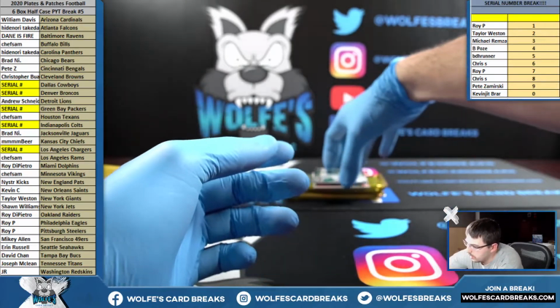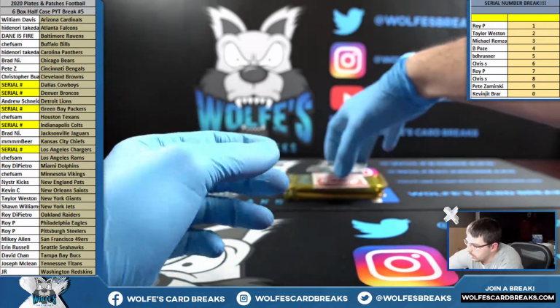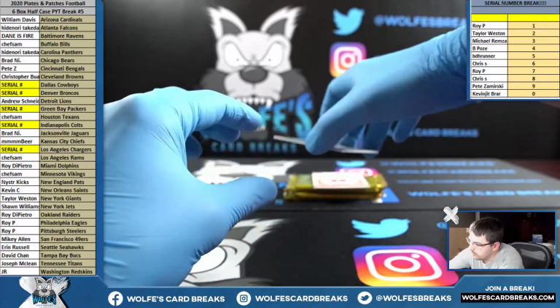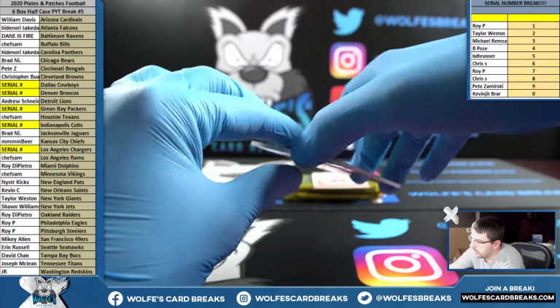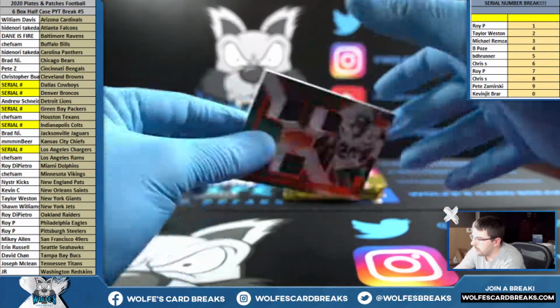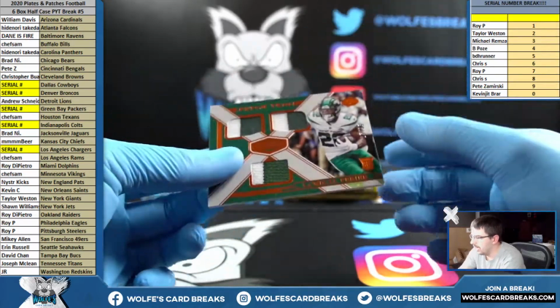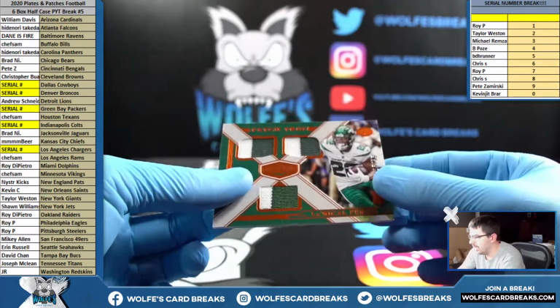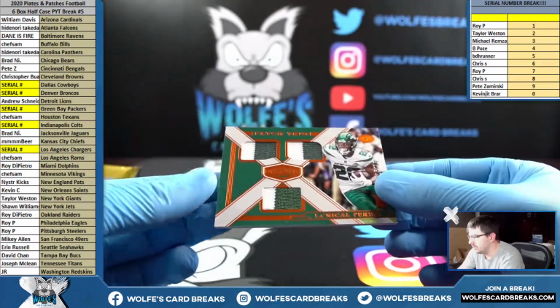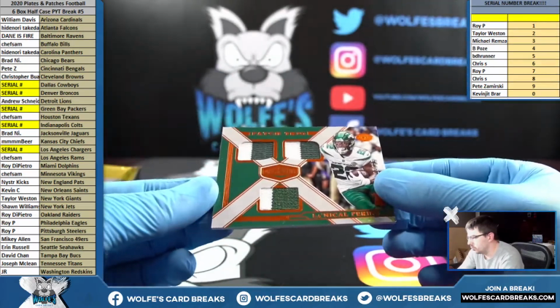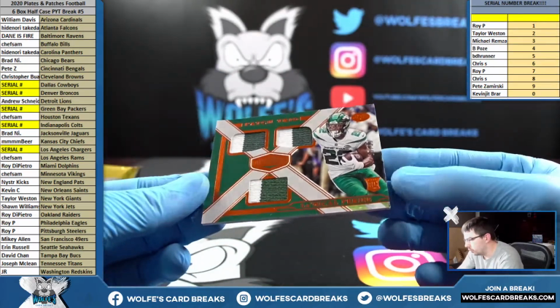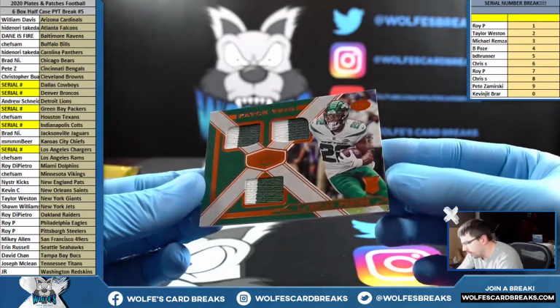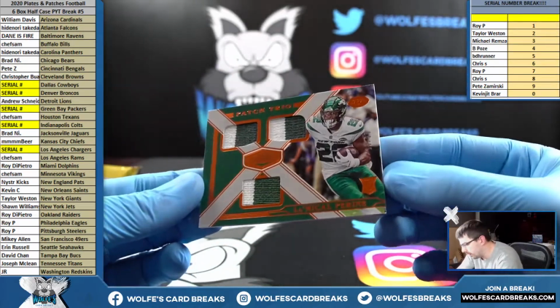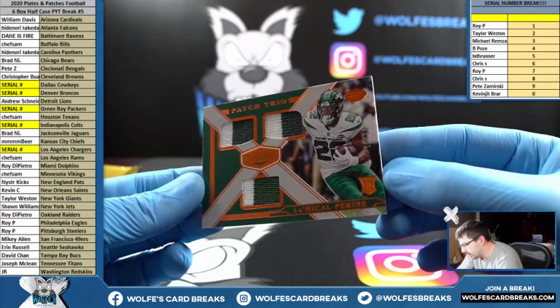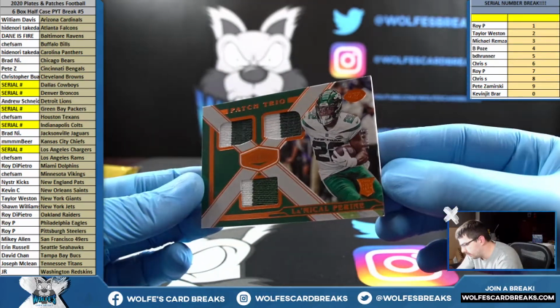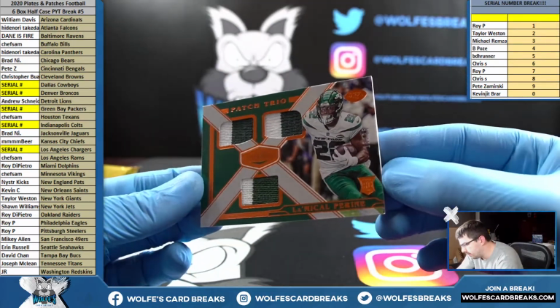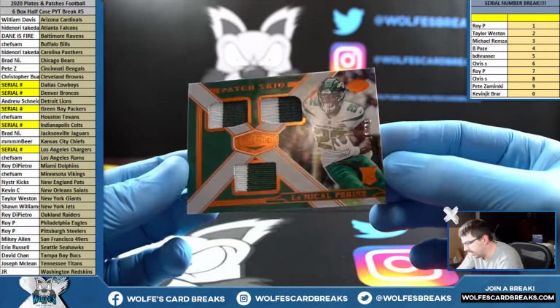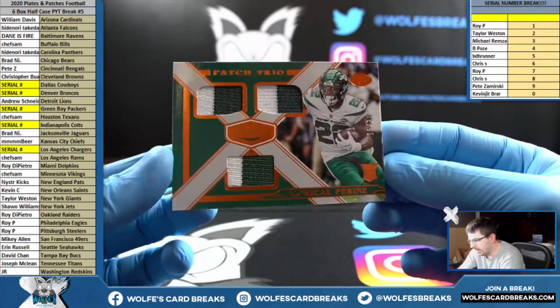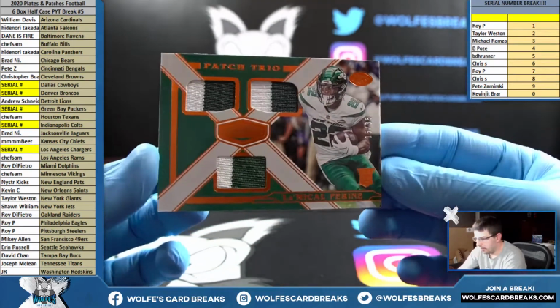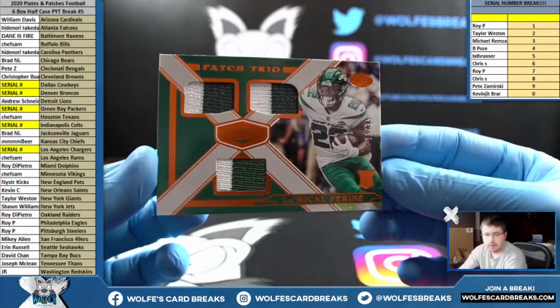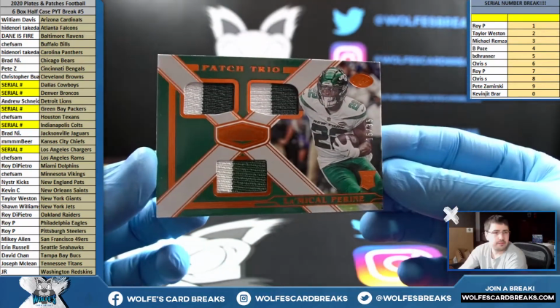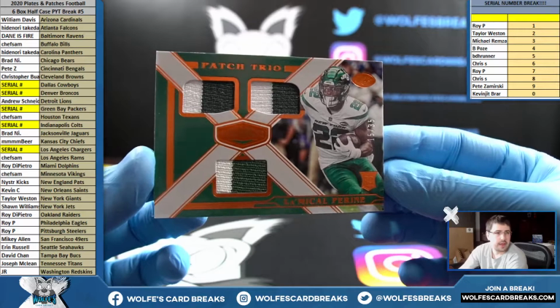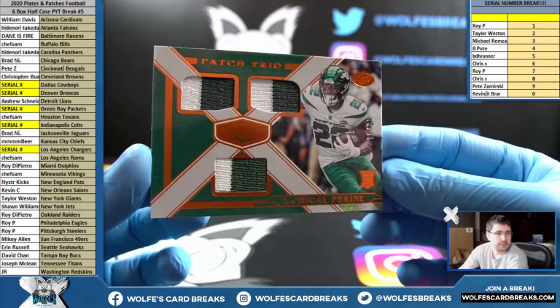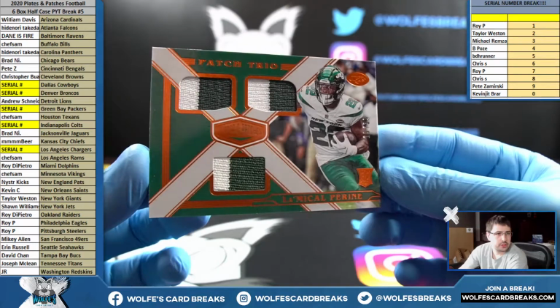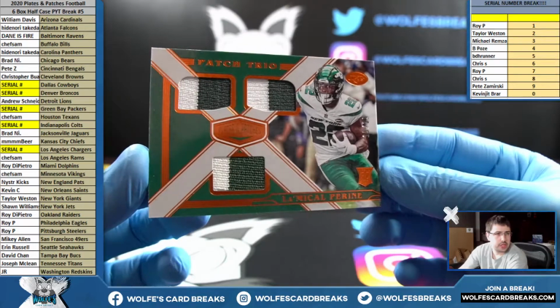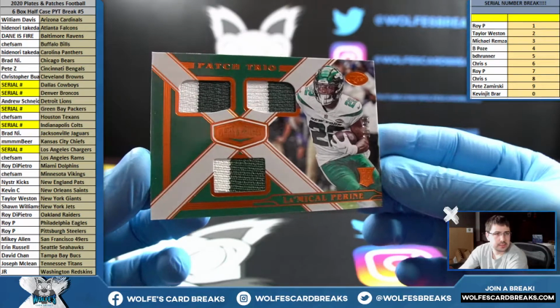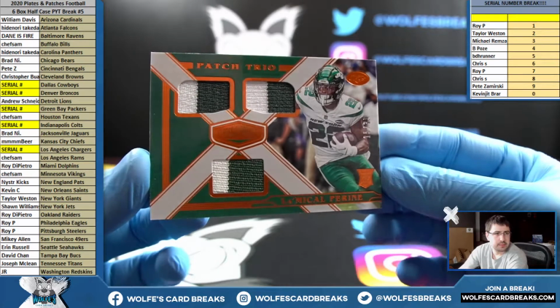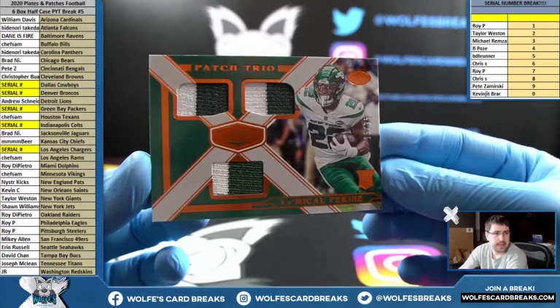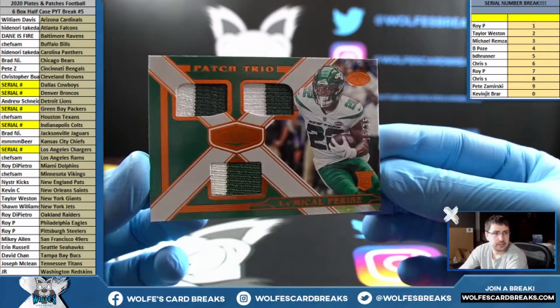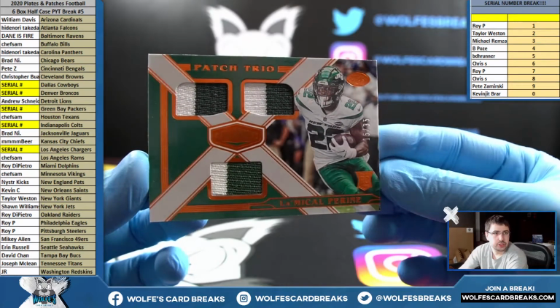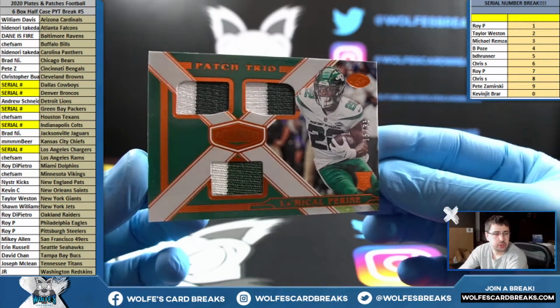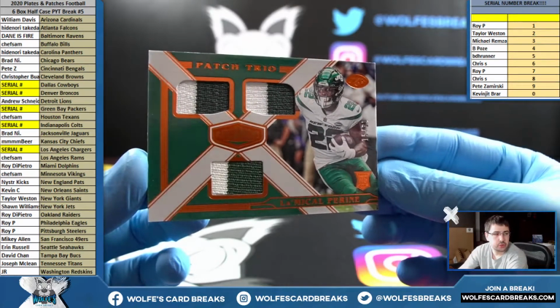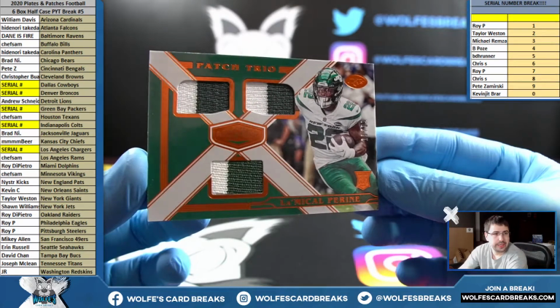P-Rine, triple relic, 15 out of 35 for the Jets — patch trio.